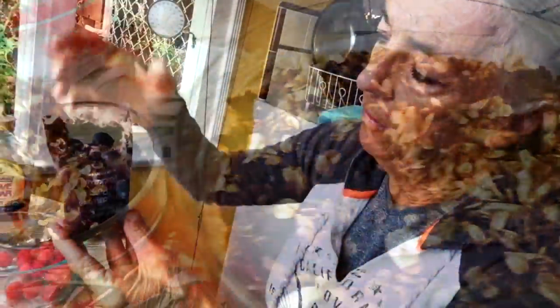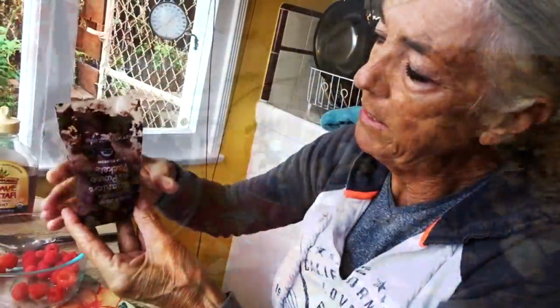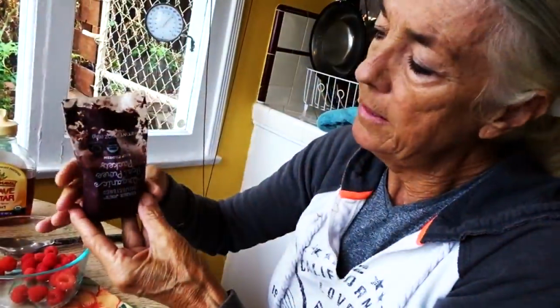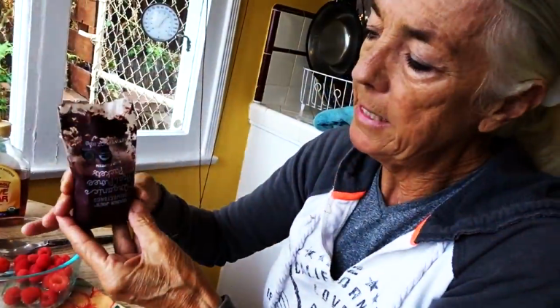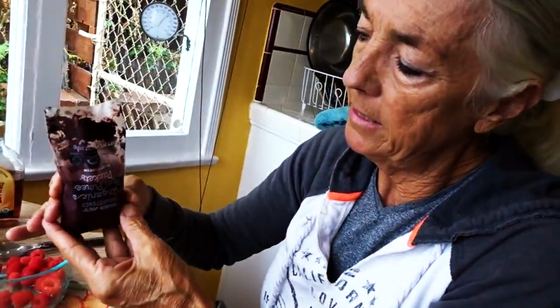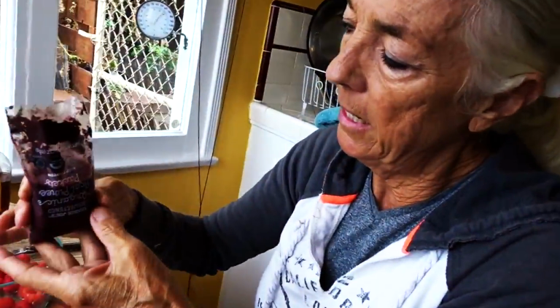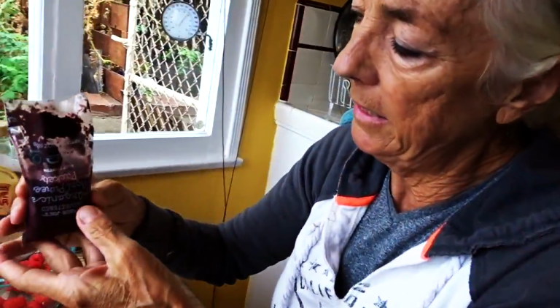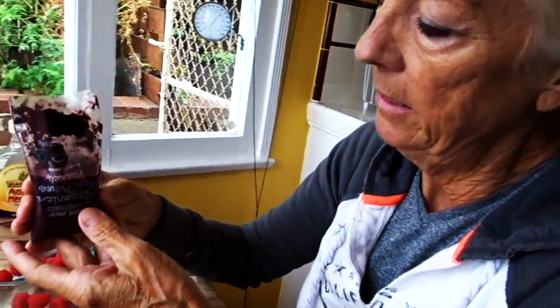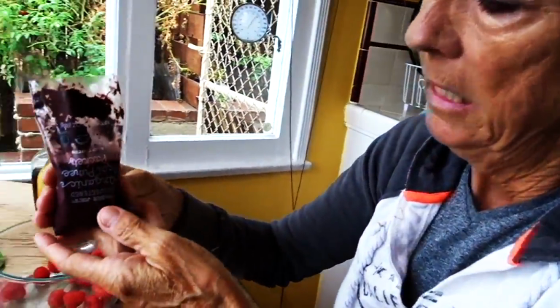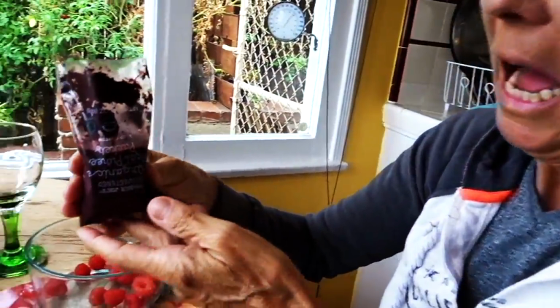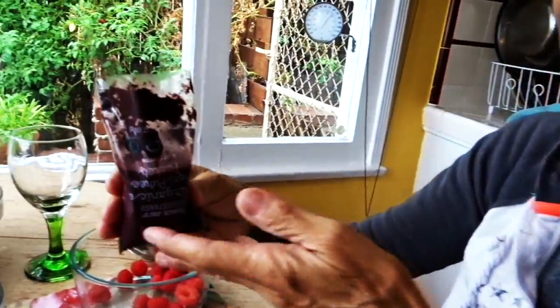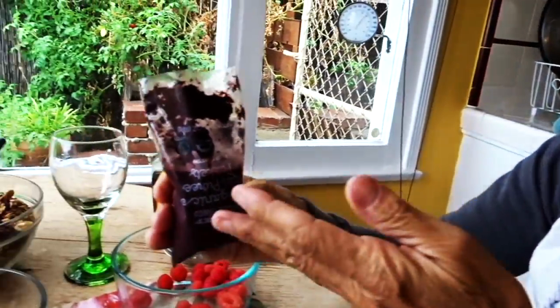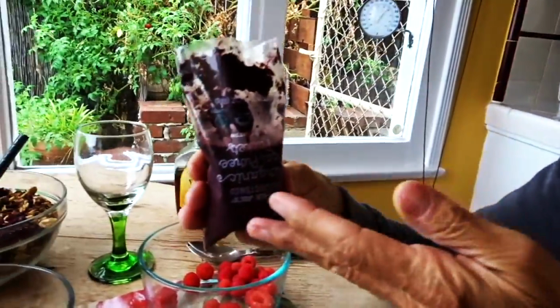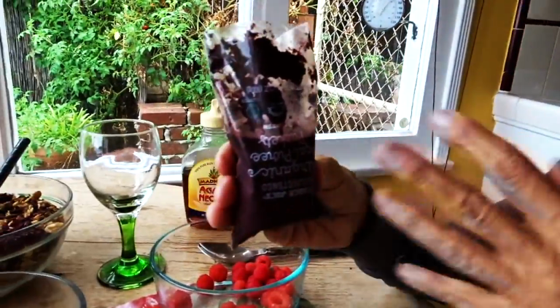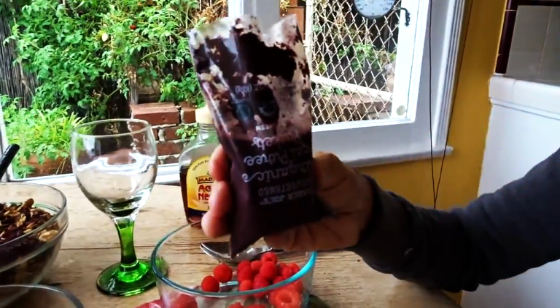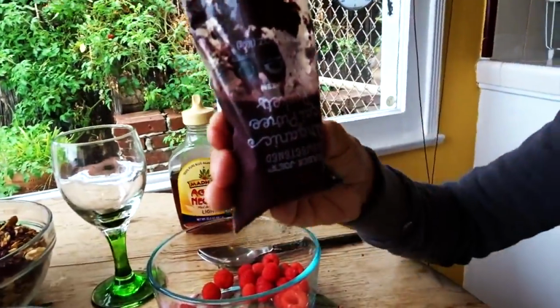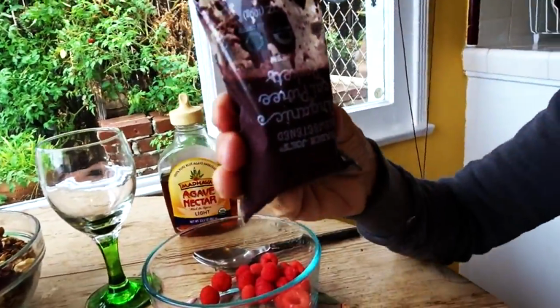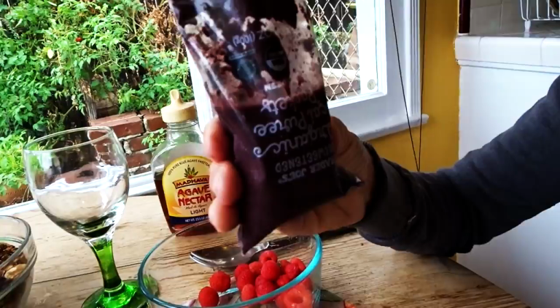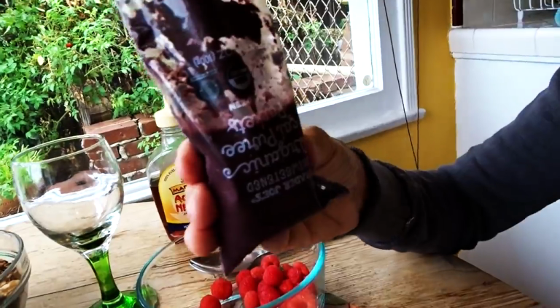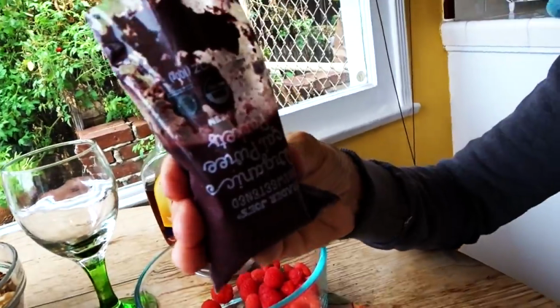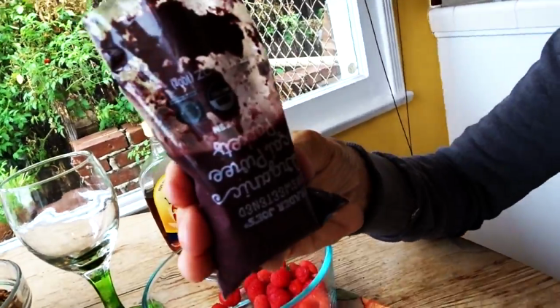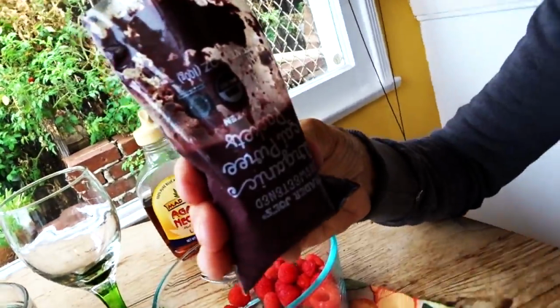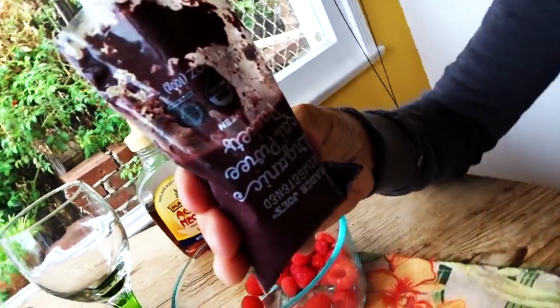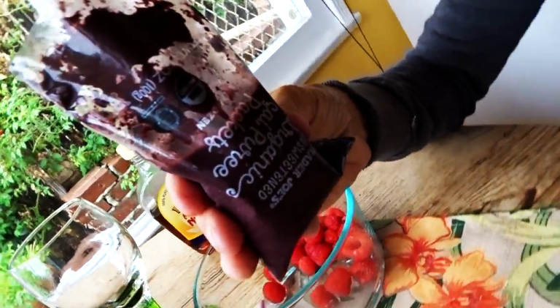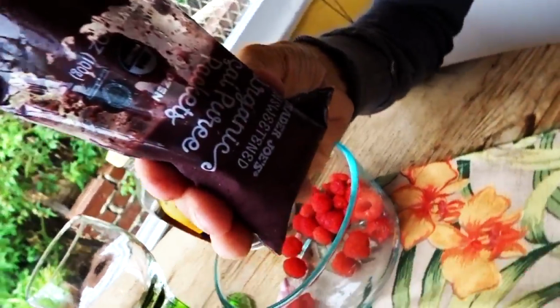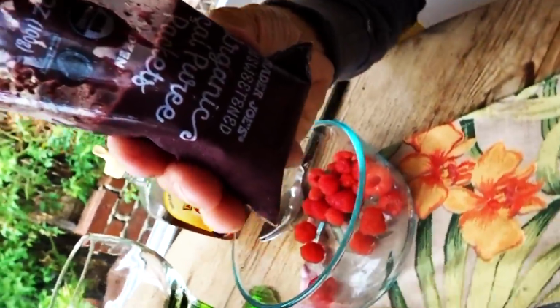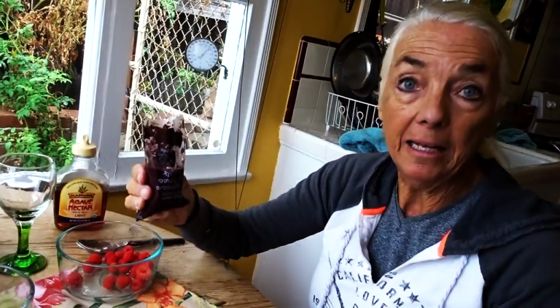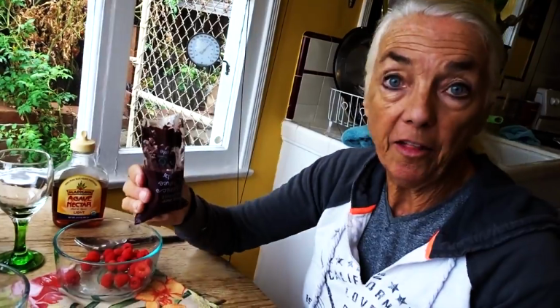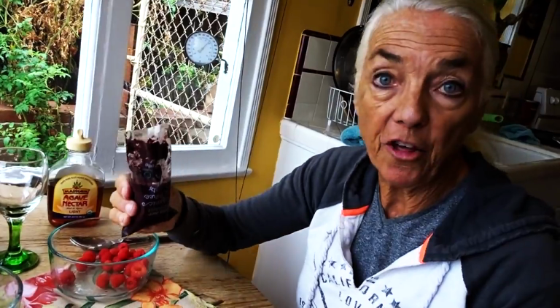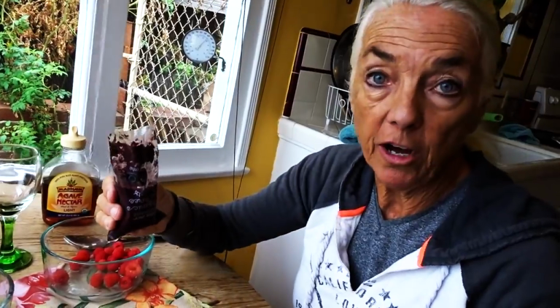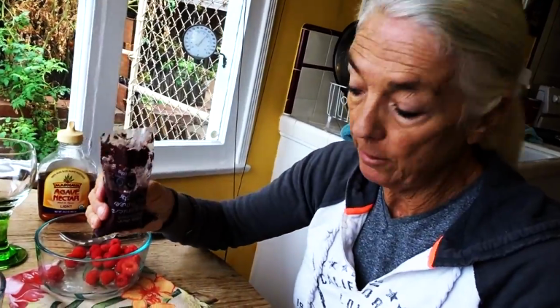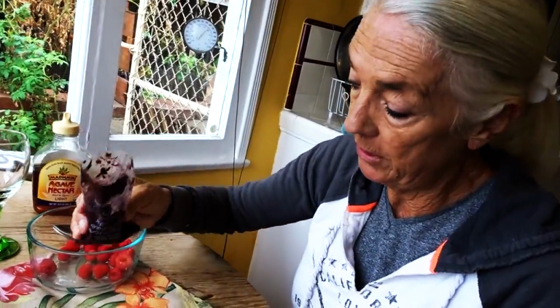This is the Asahi. I usually blend it when it's frozen, but I let it thaw out.